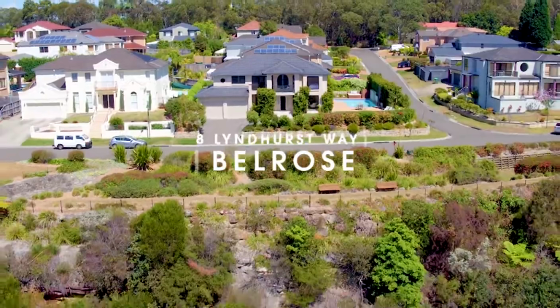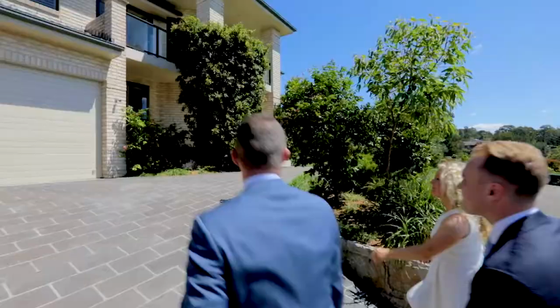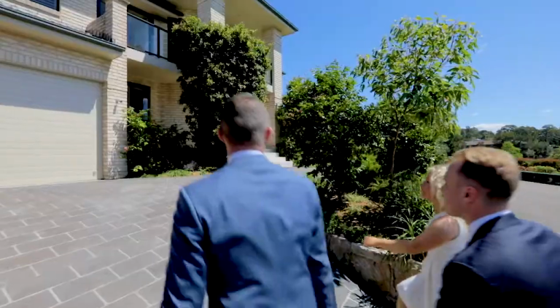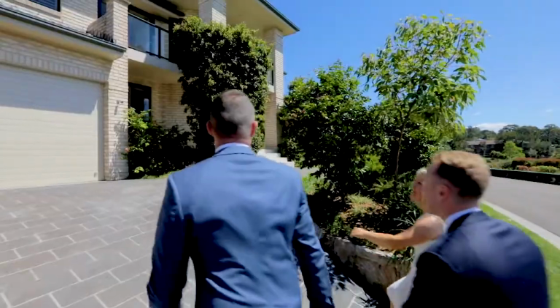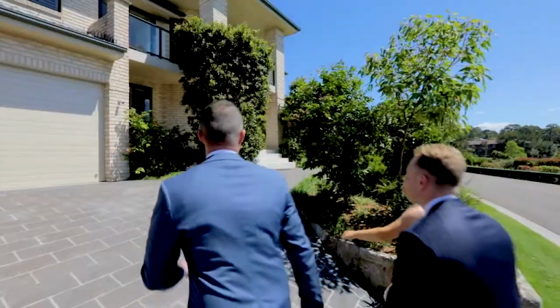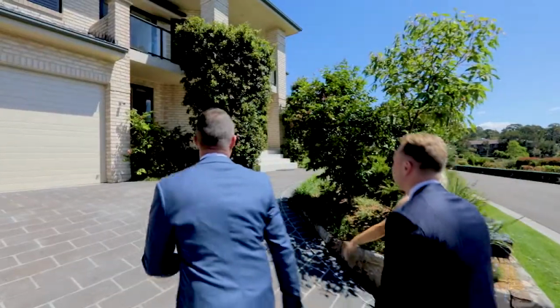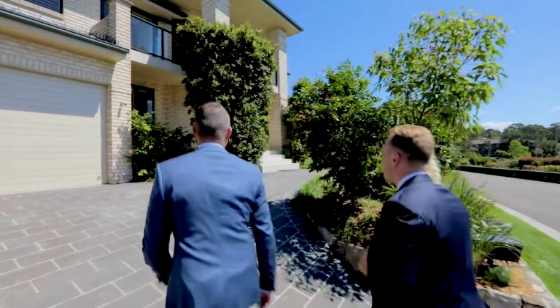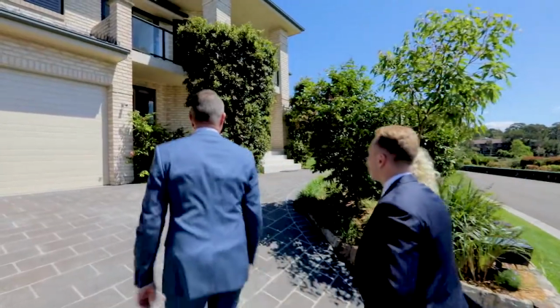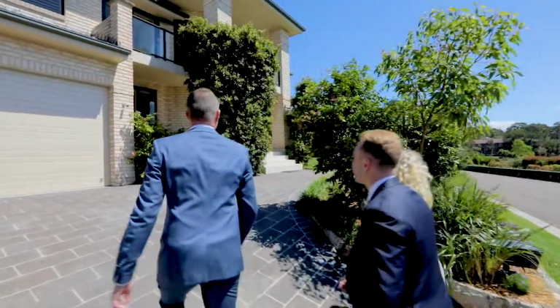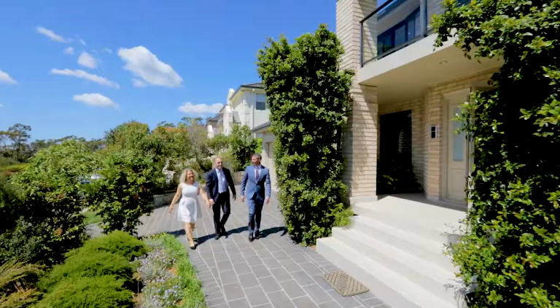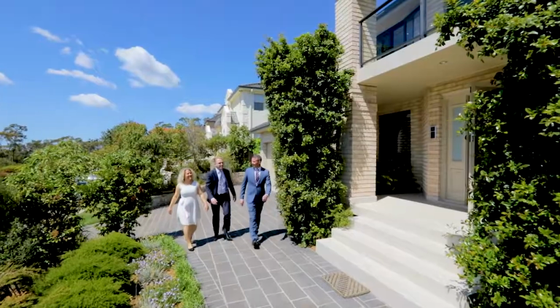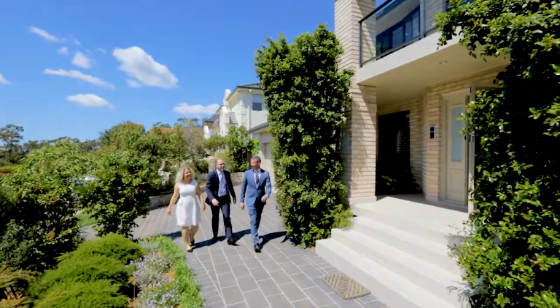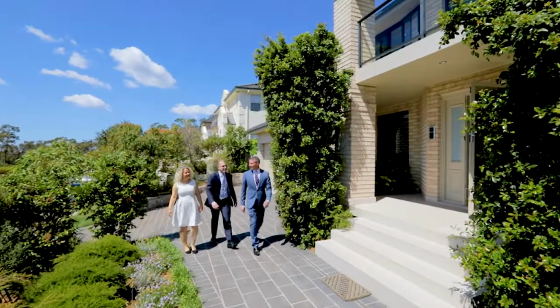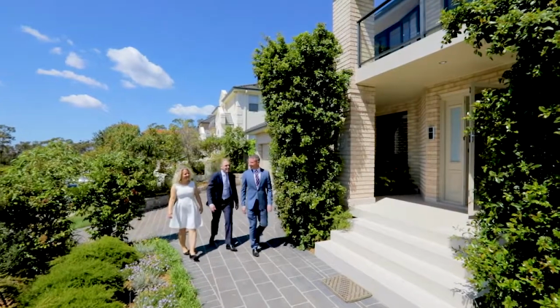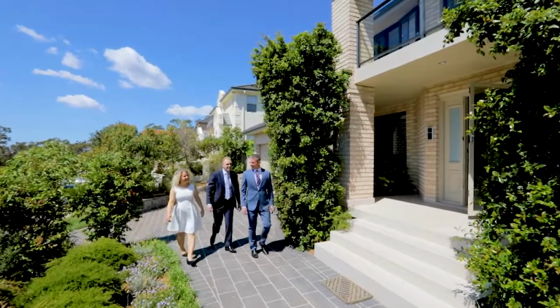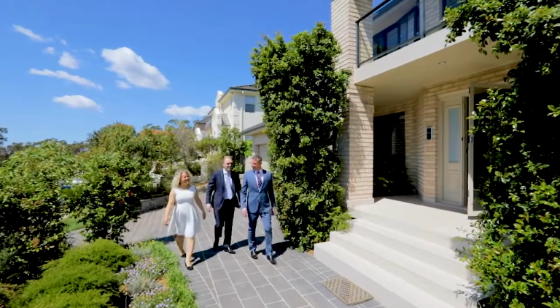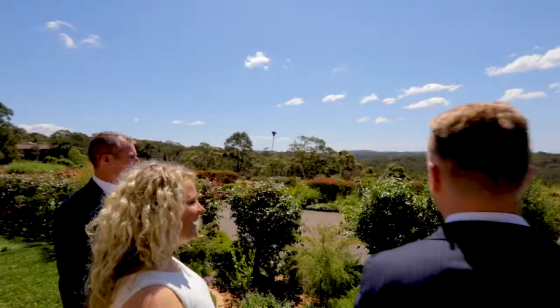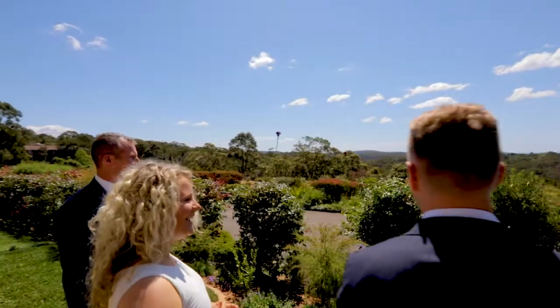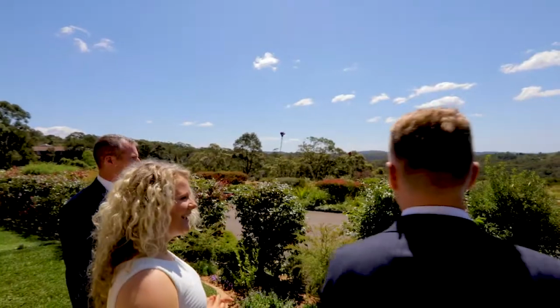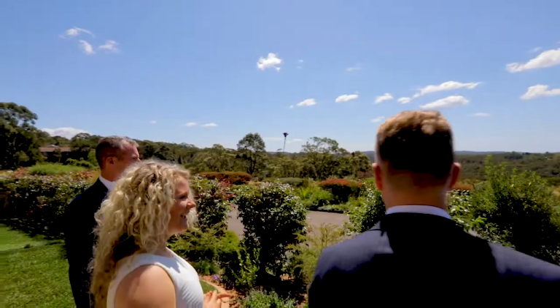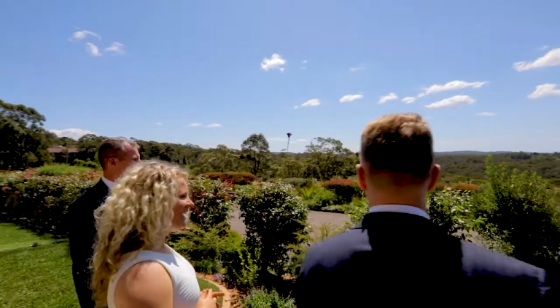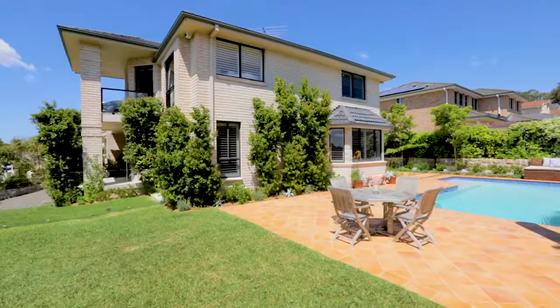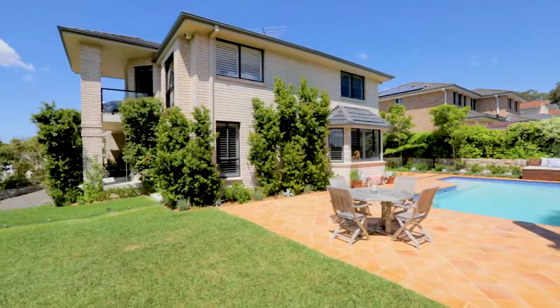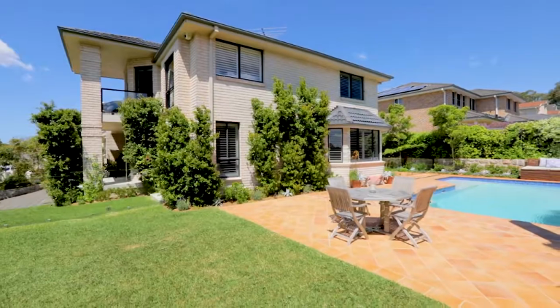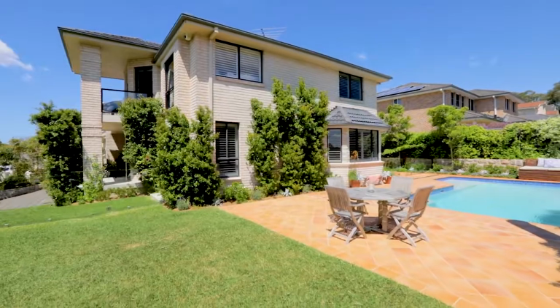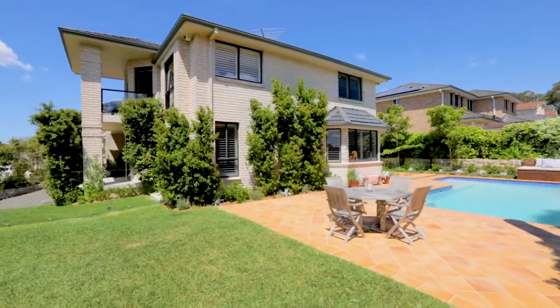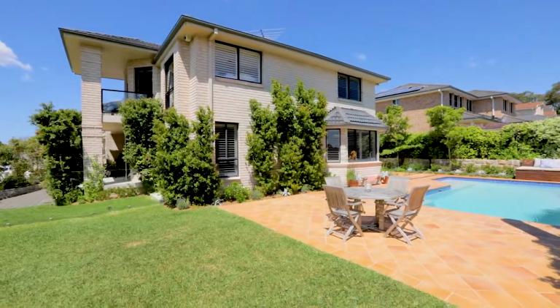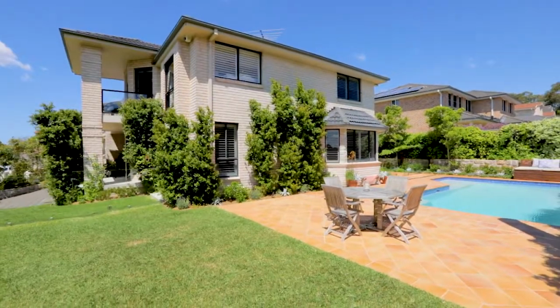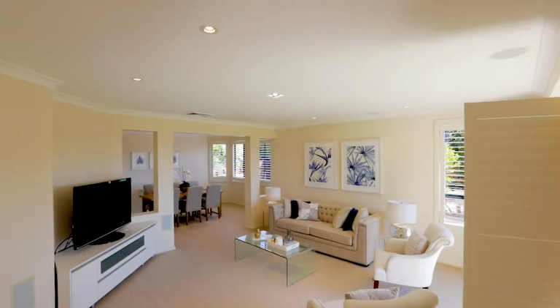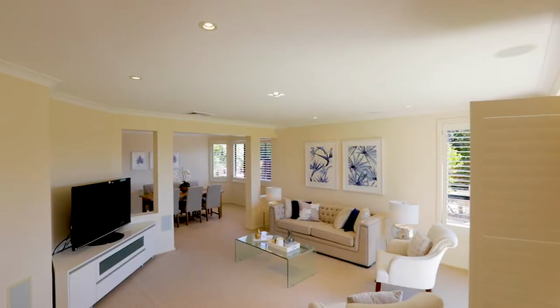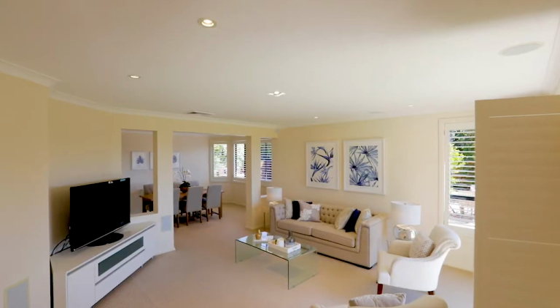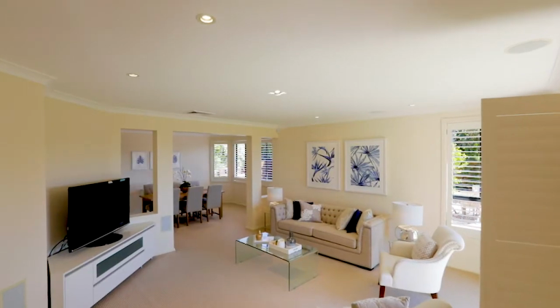Welcome to 8 Lyndhurst Way Bellrose, one of the area's premier and highly sought after locations. Come inside and take a look.